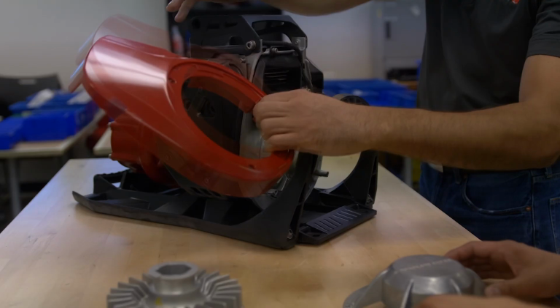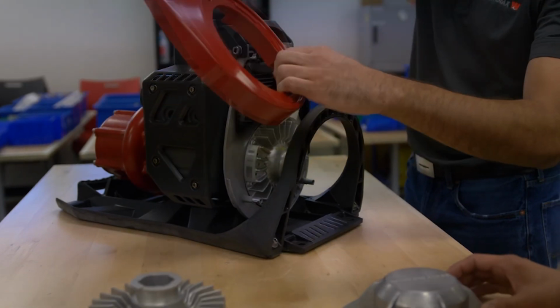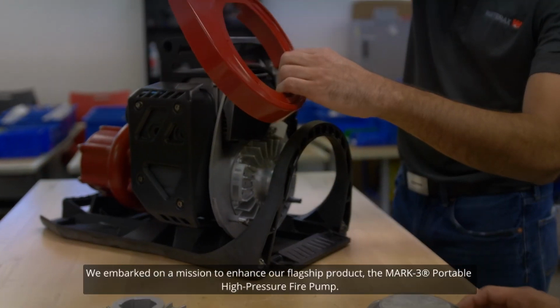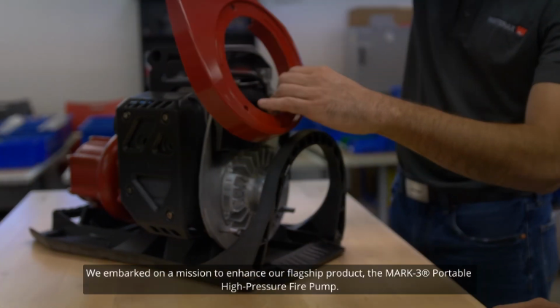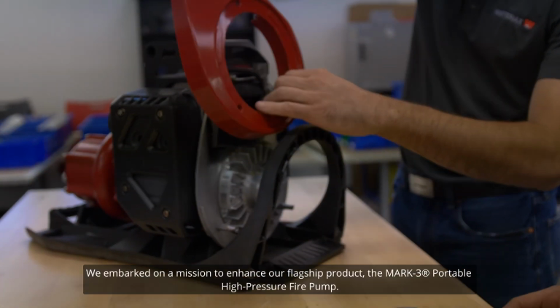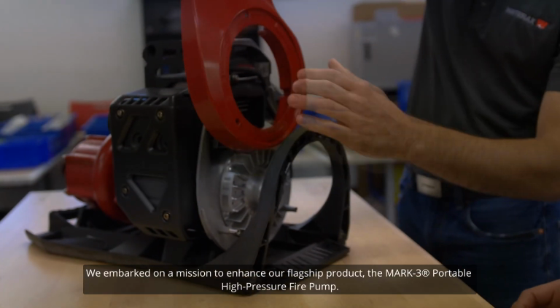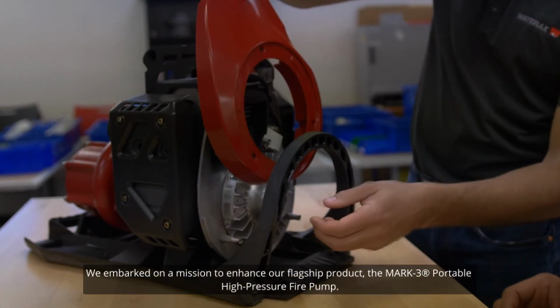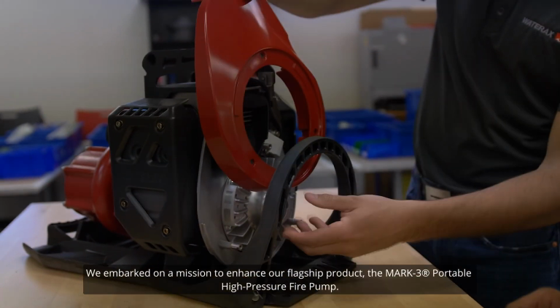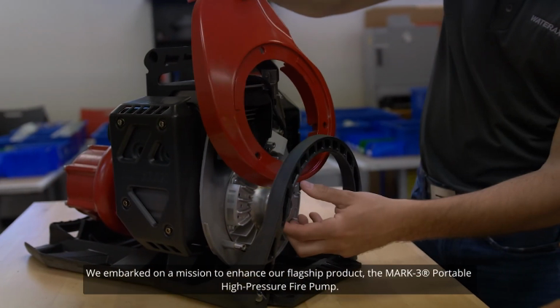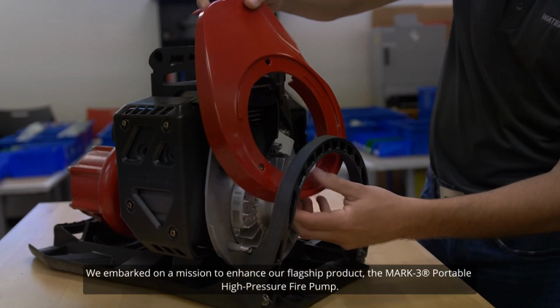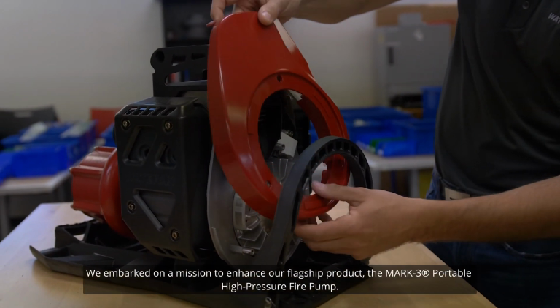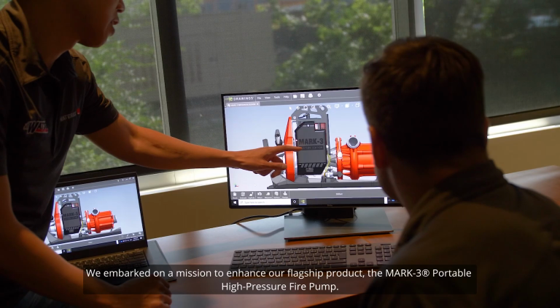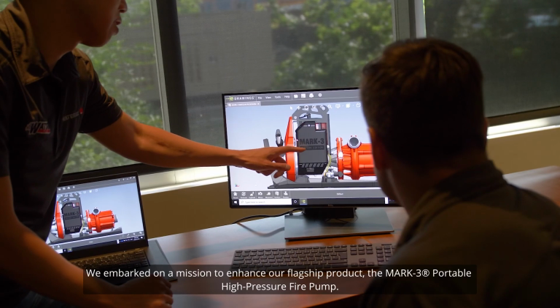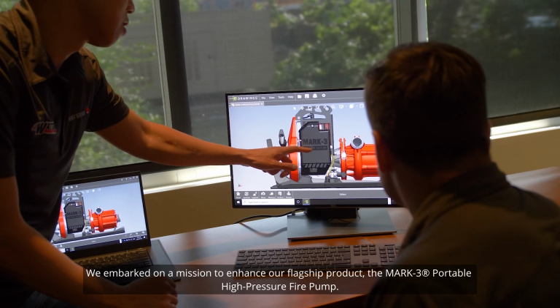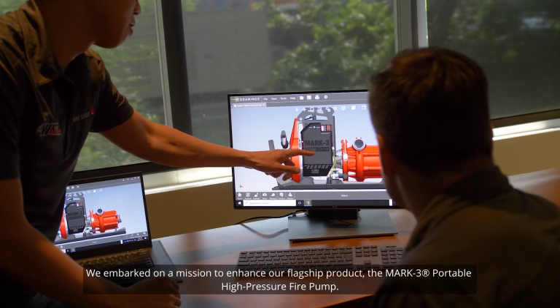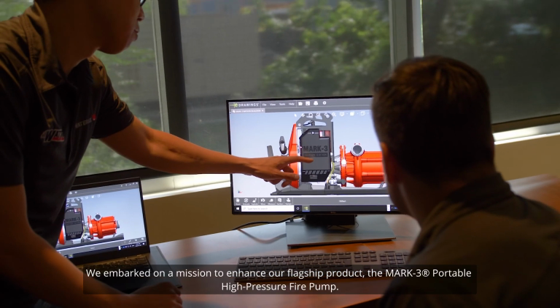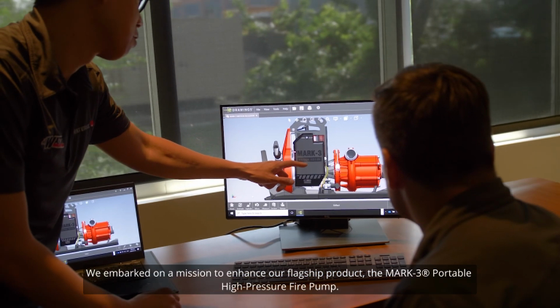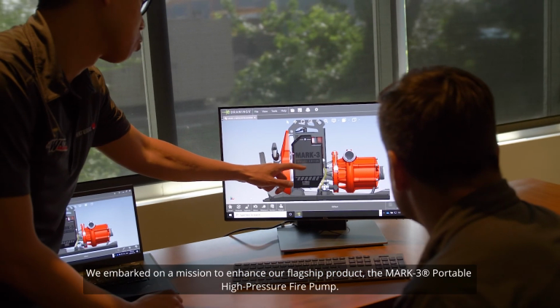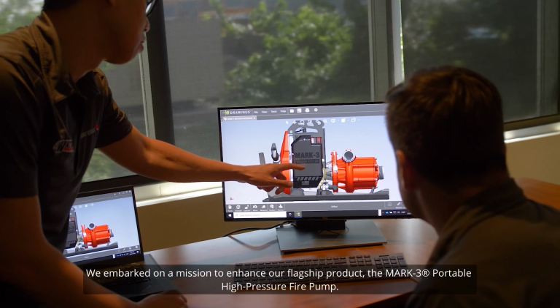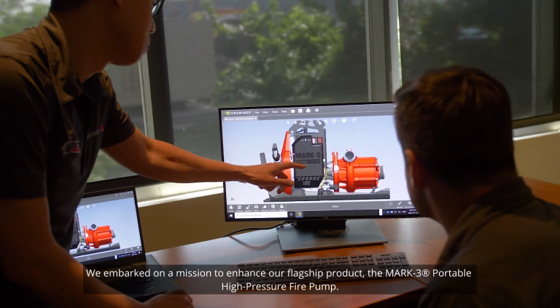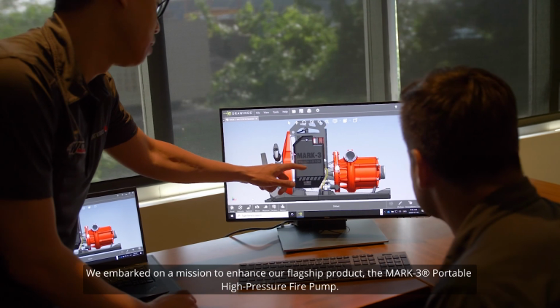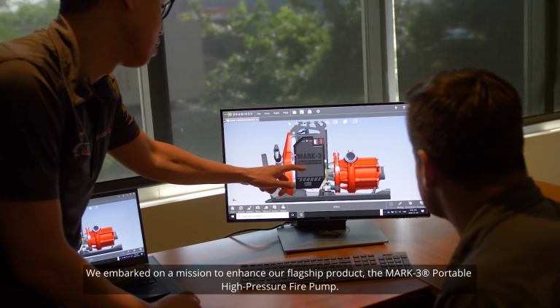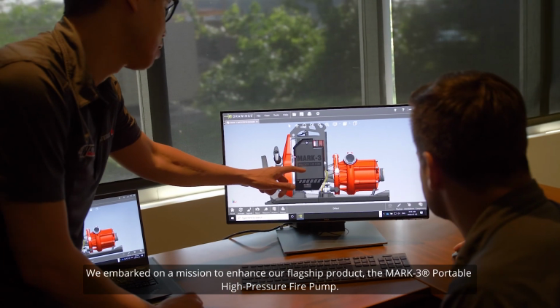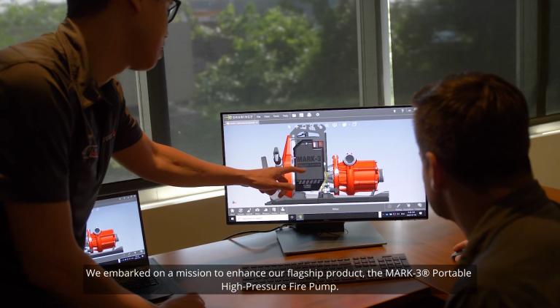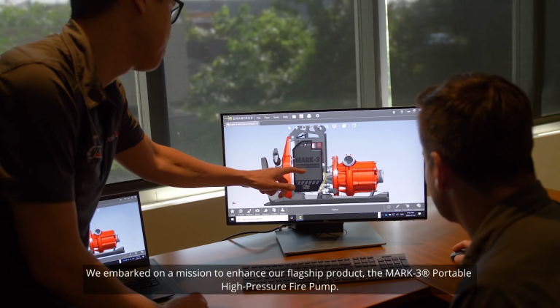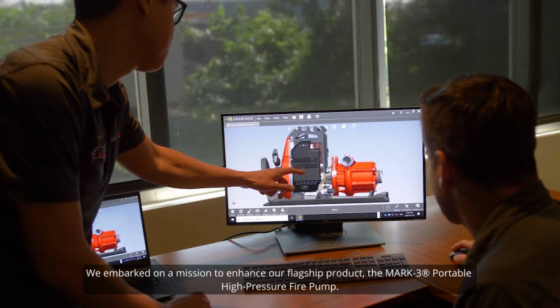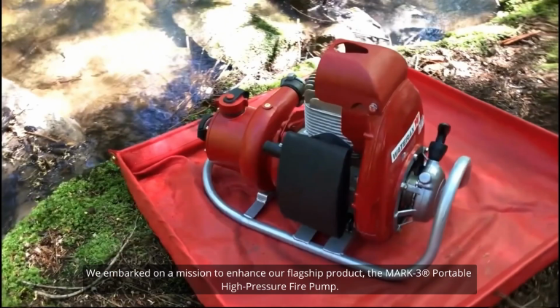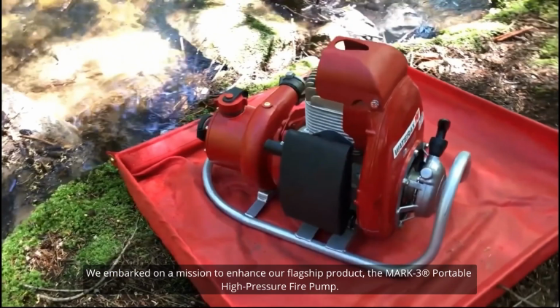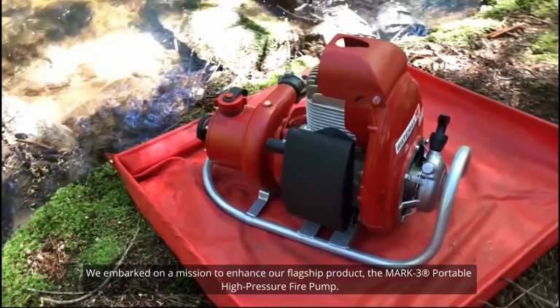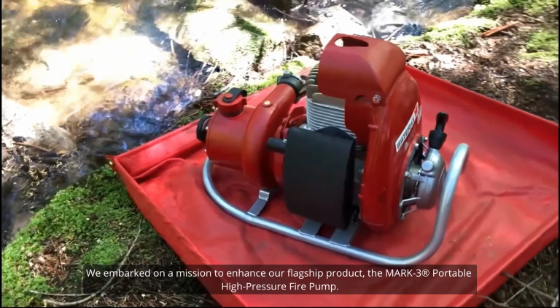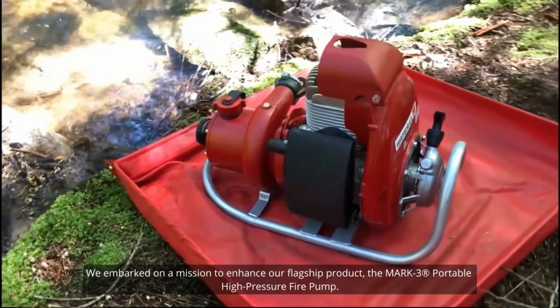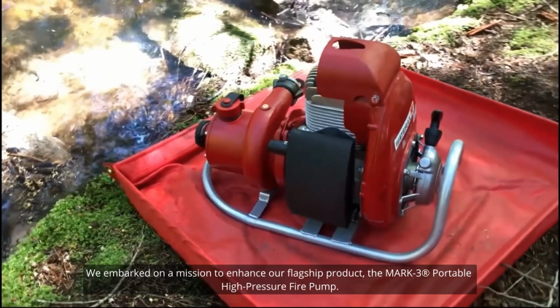We embarked on a mission to enhance our flagship product, the Mk3 Portable High Pressure Fire Pump.